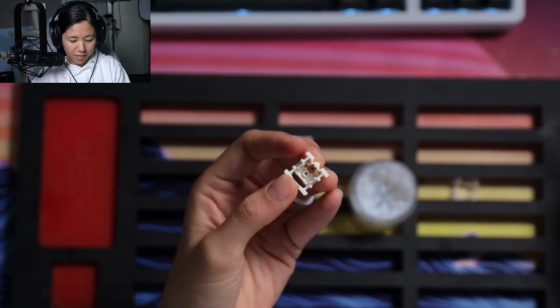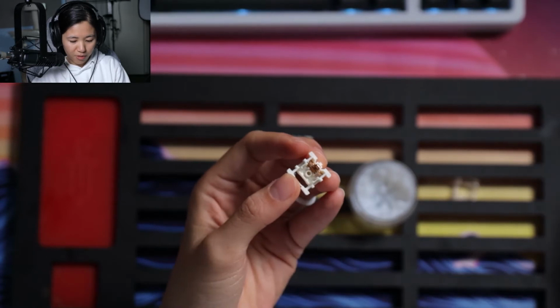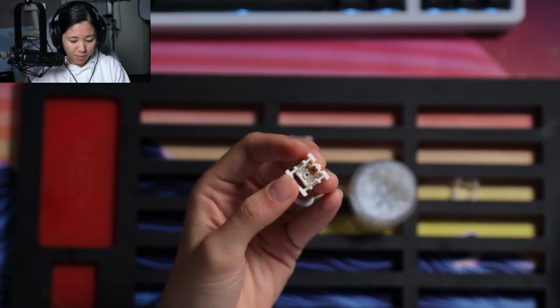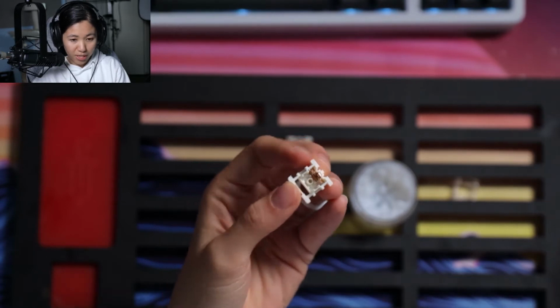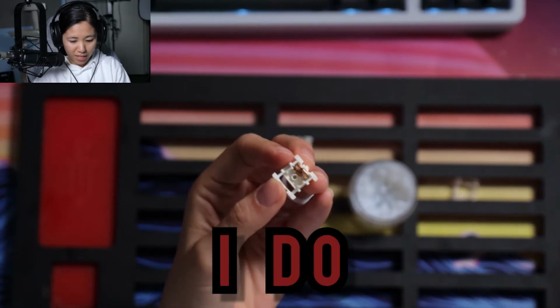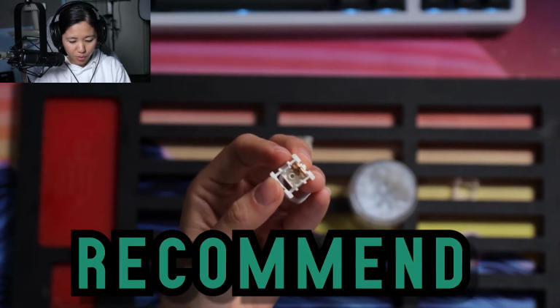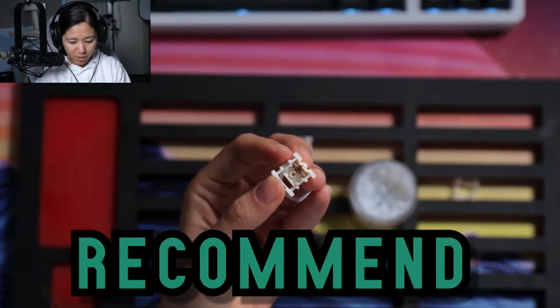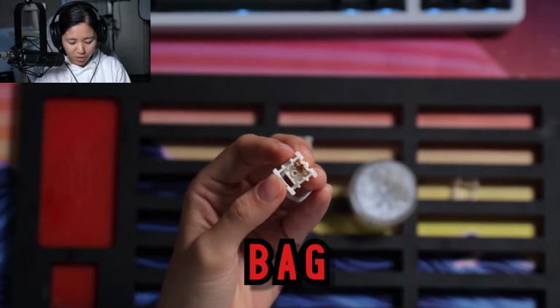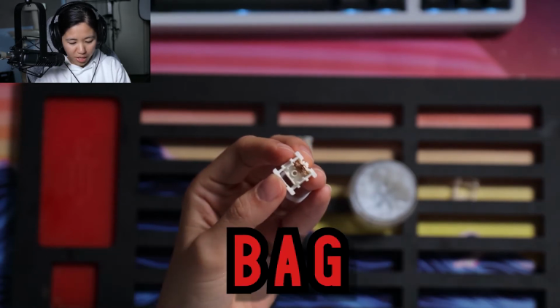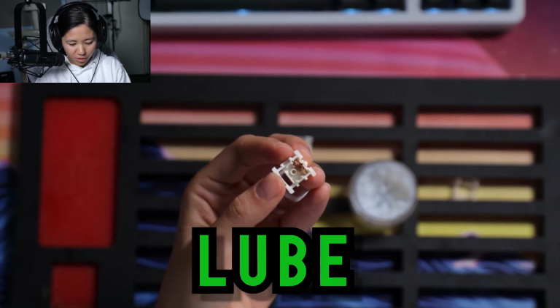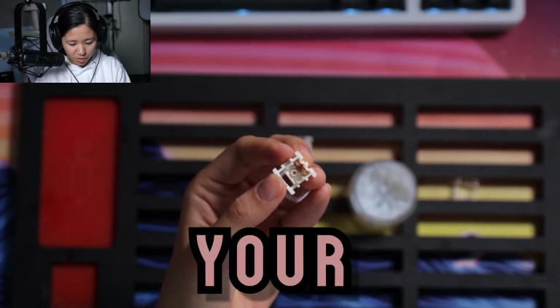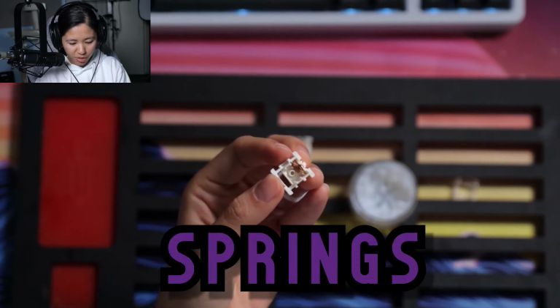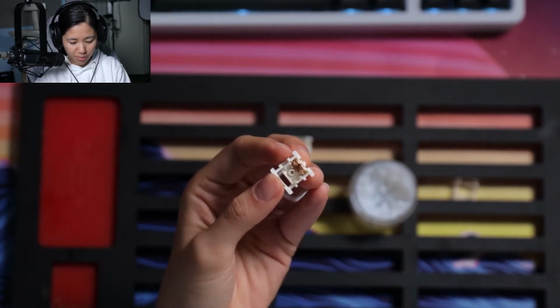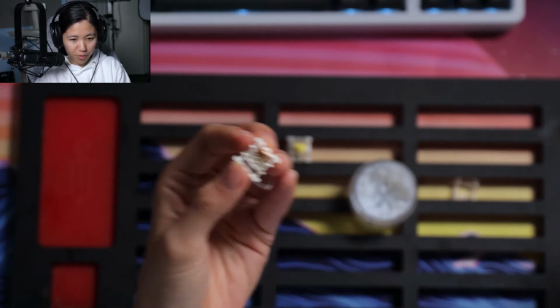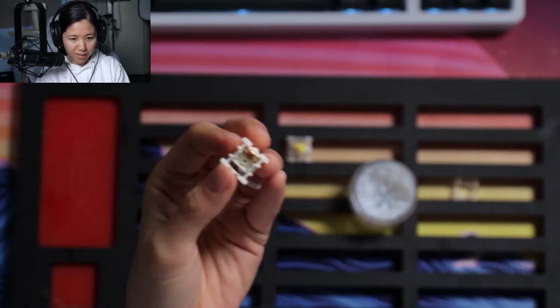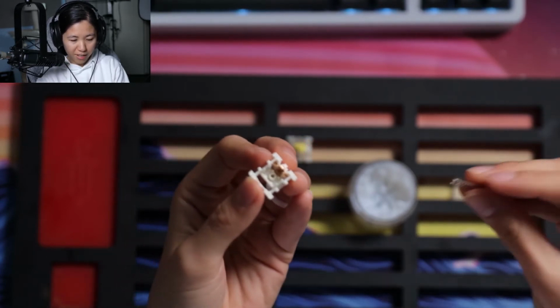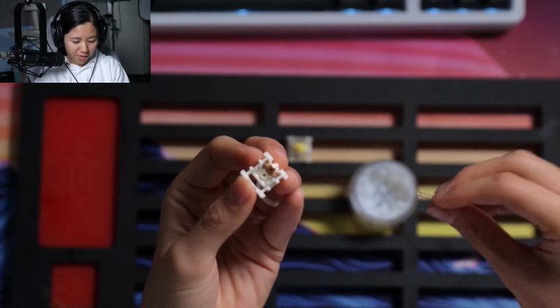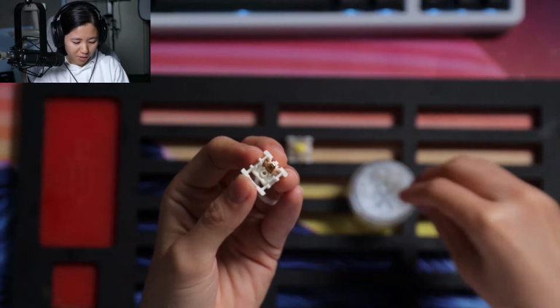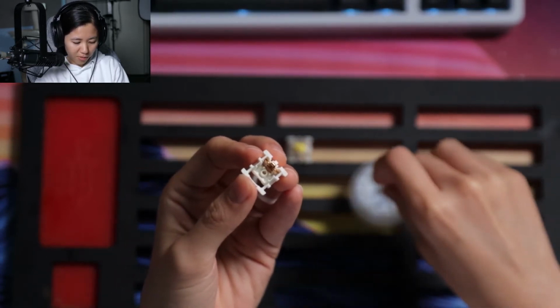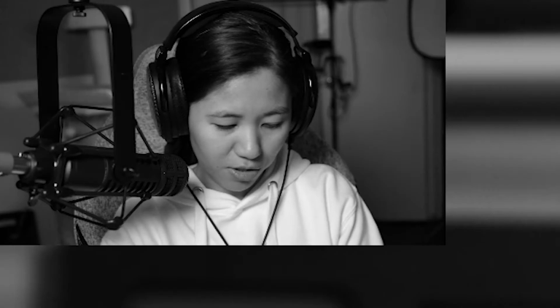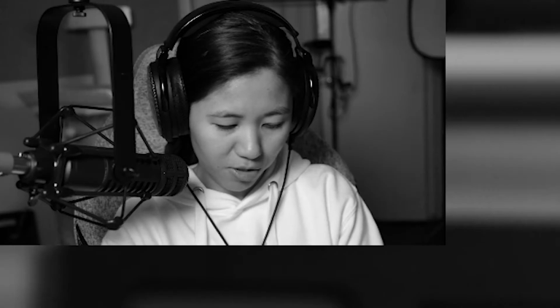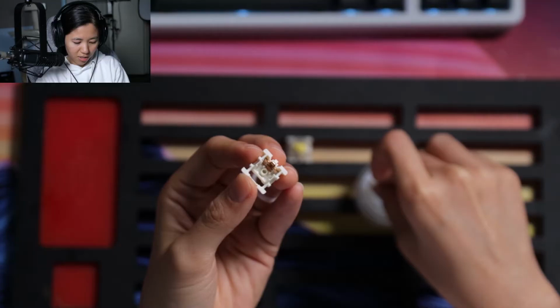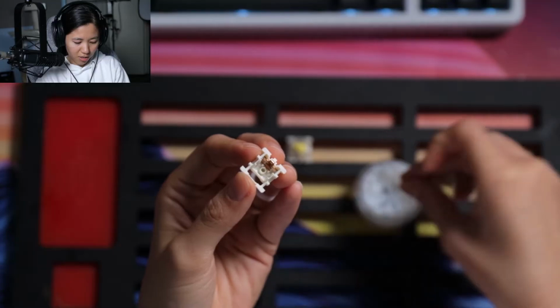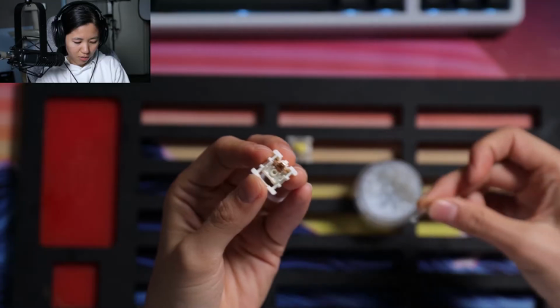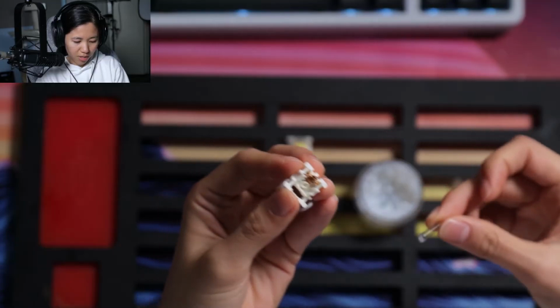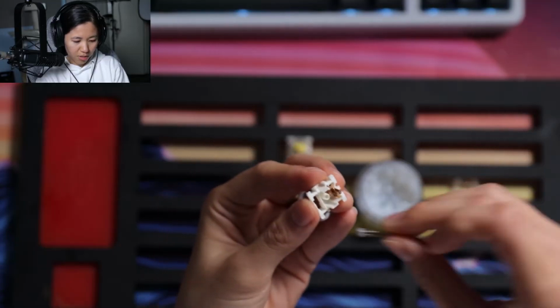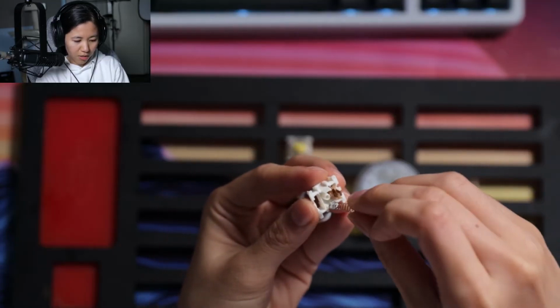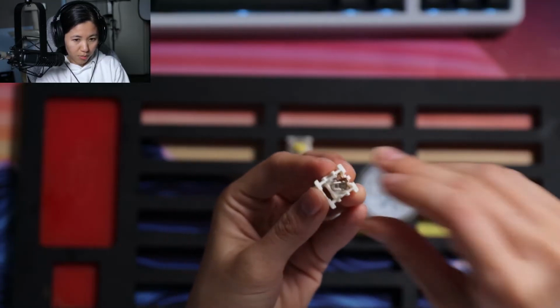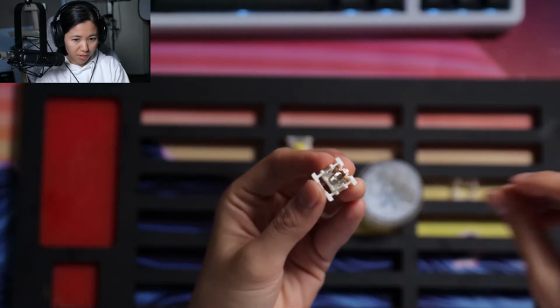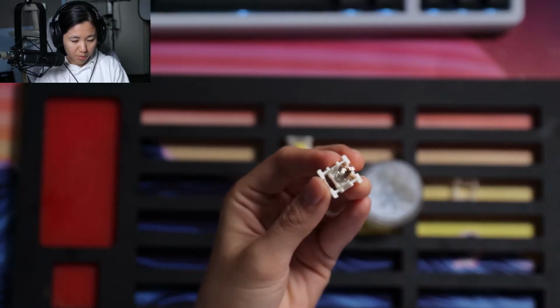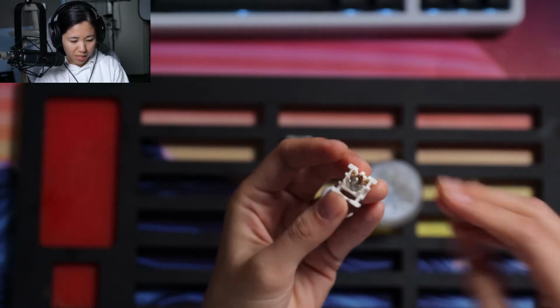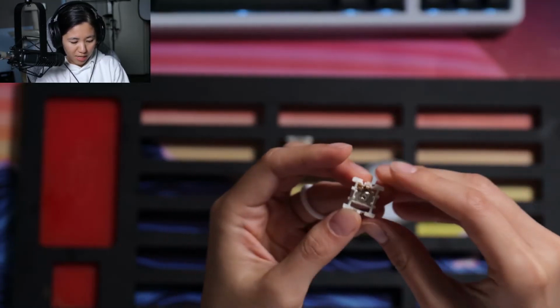For the spring, I do recommend you bag lube your springs, but for the sake of a single switch, I'm just gonna donut dip there. Put the spring in.